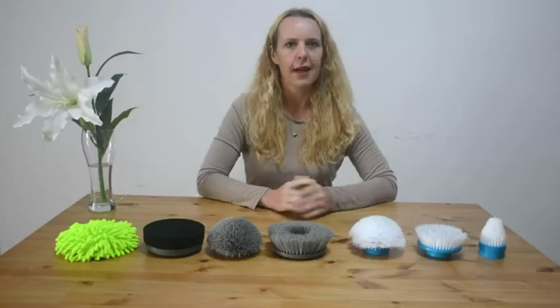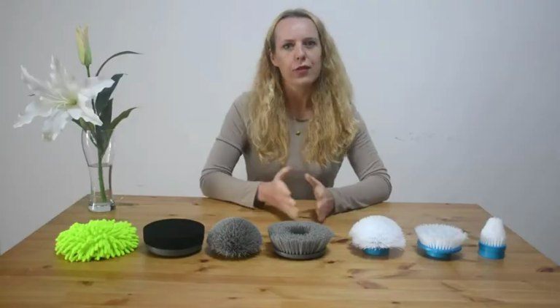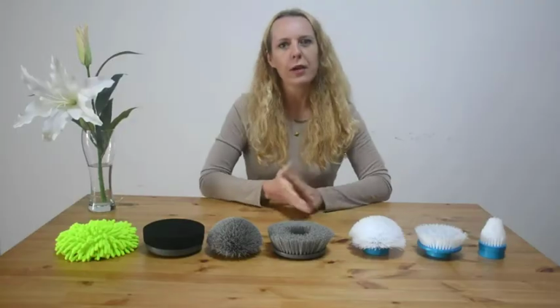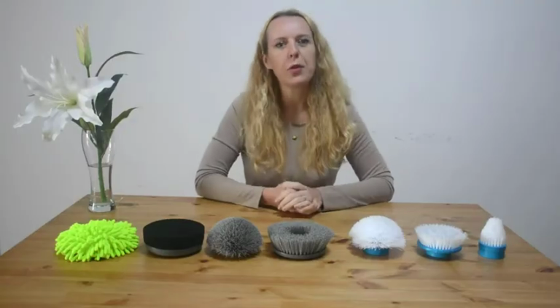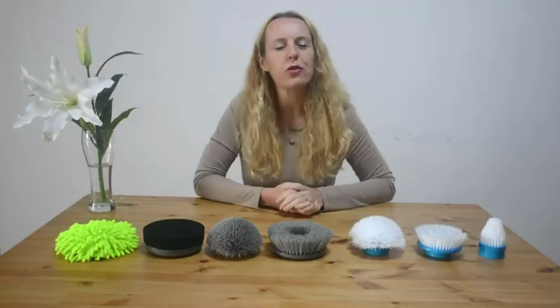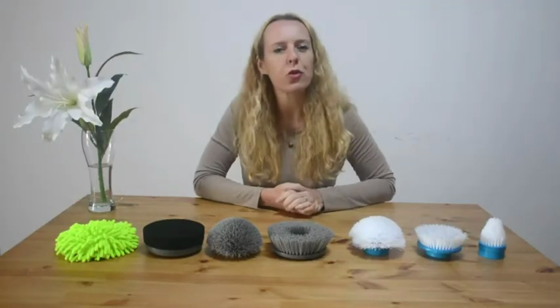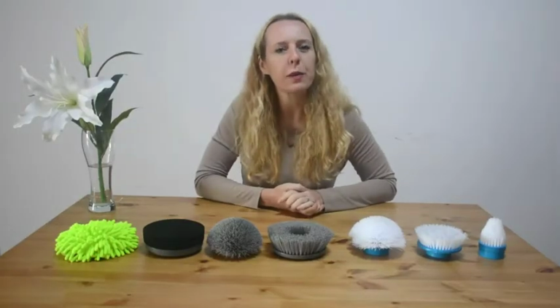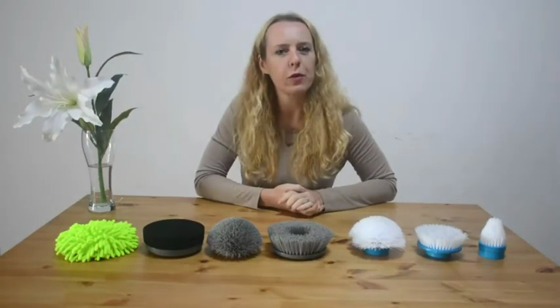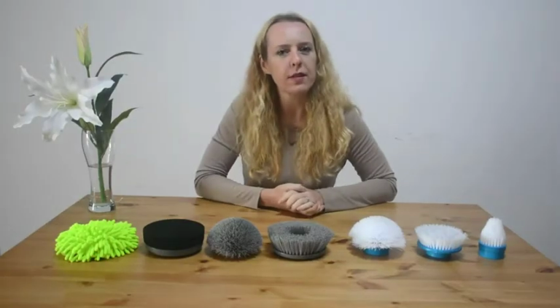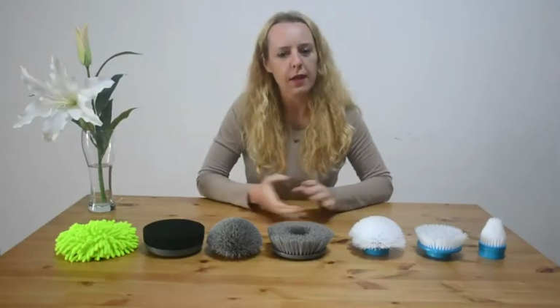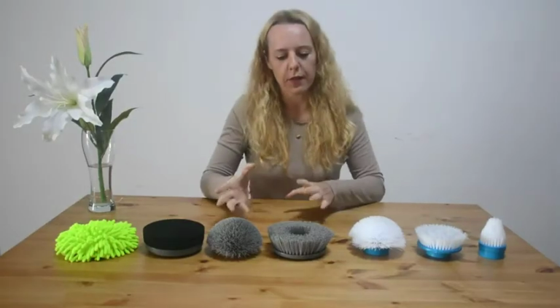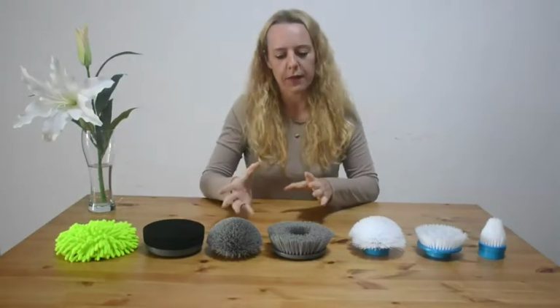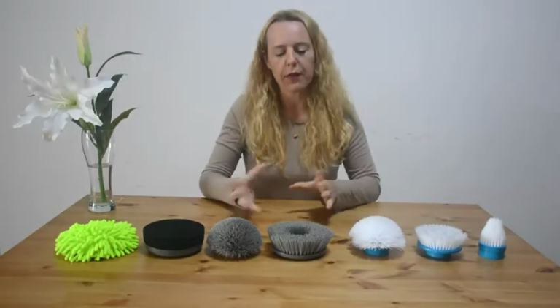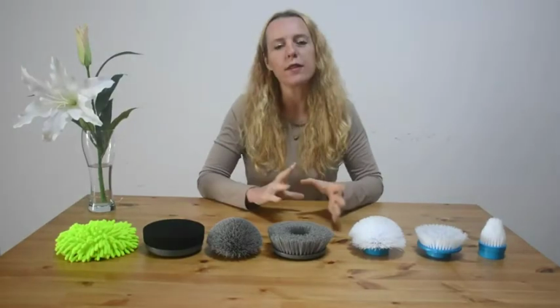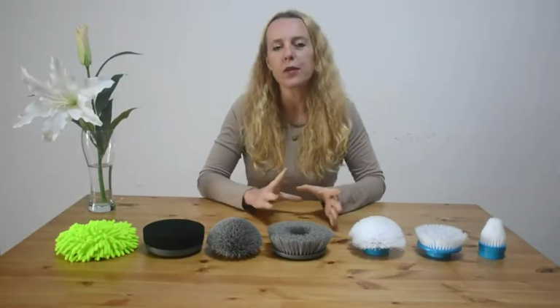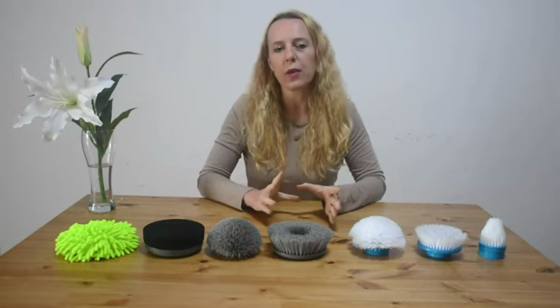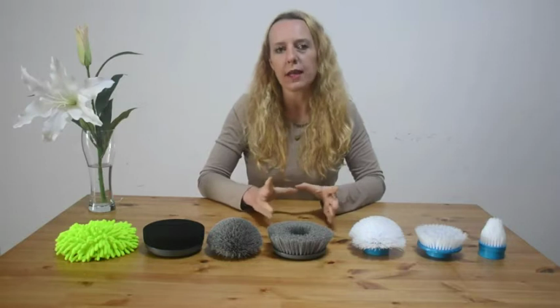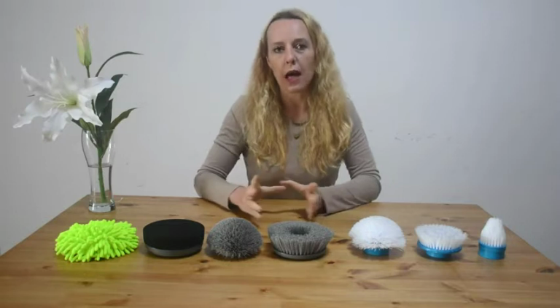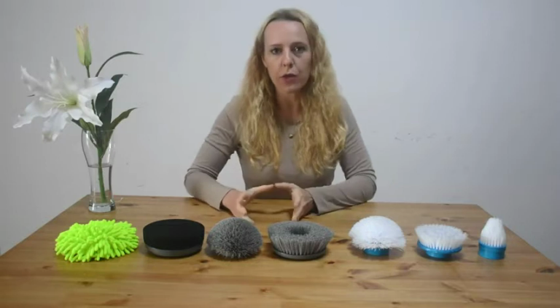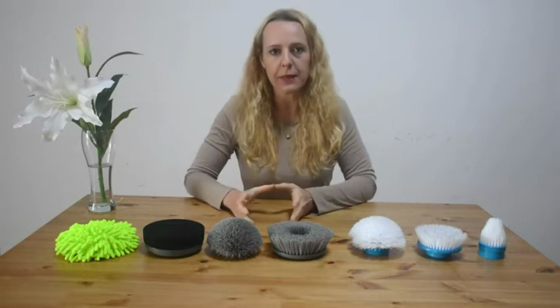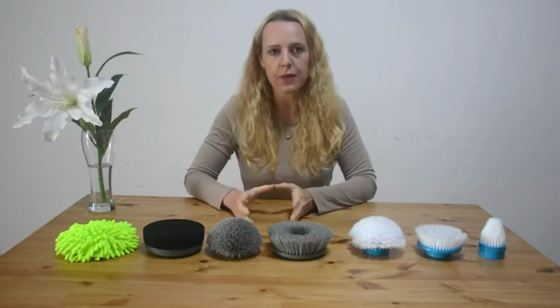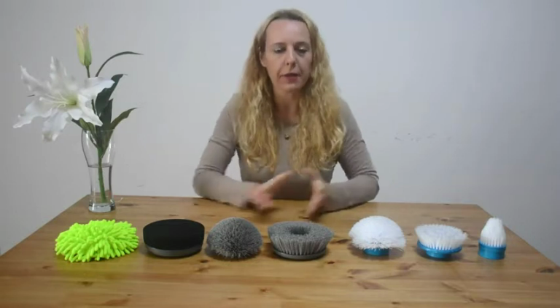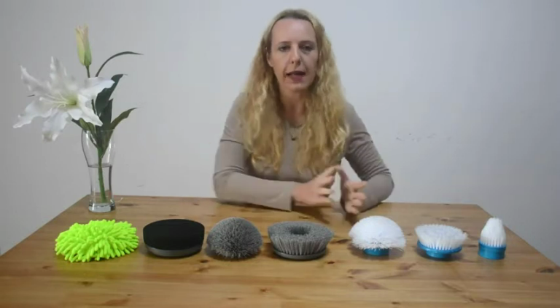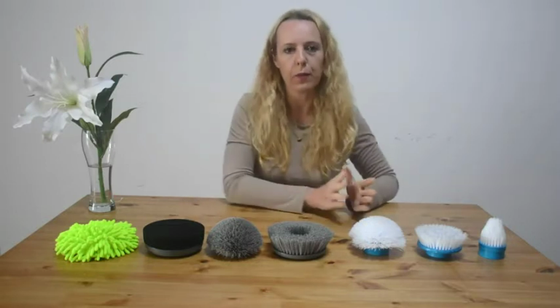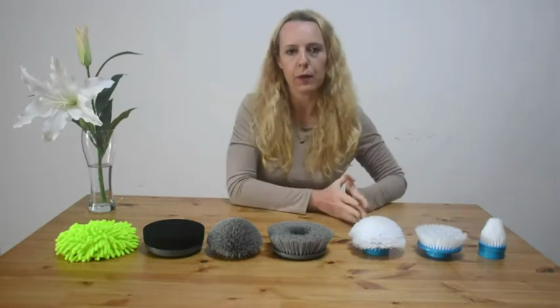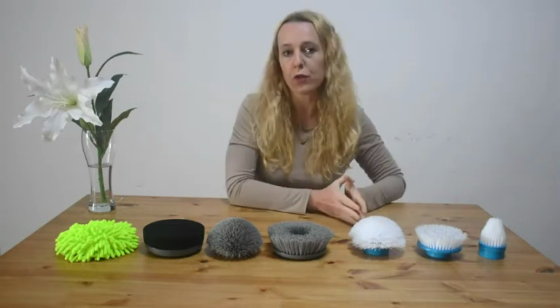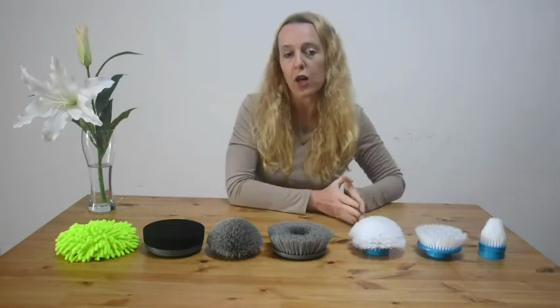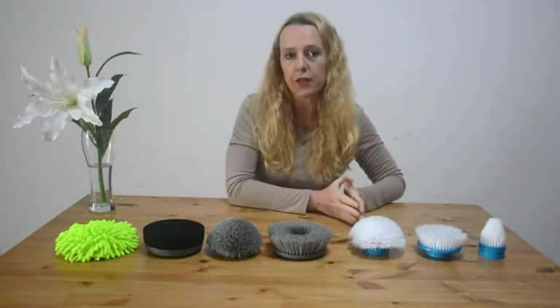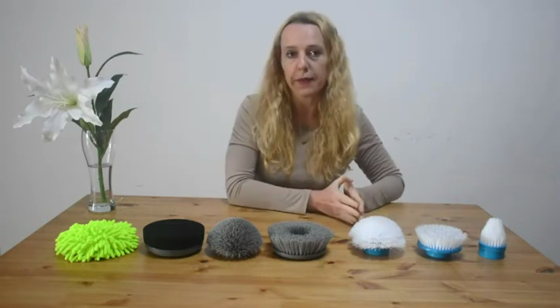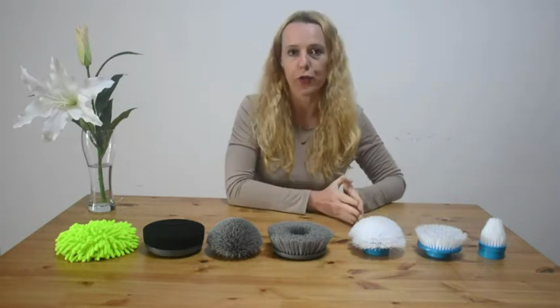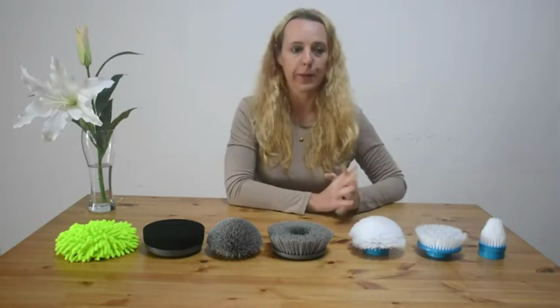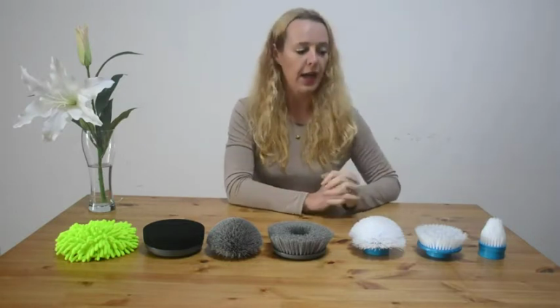So now I'm going to show you the difference between our spin scrubber and most other spin scrubbers.